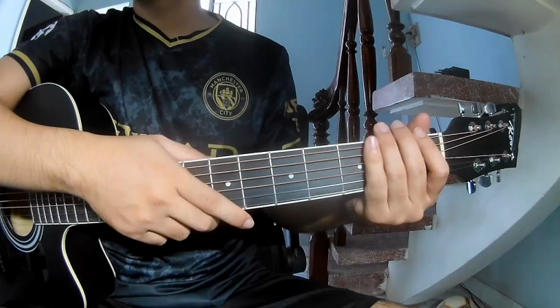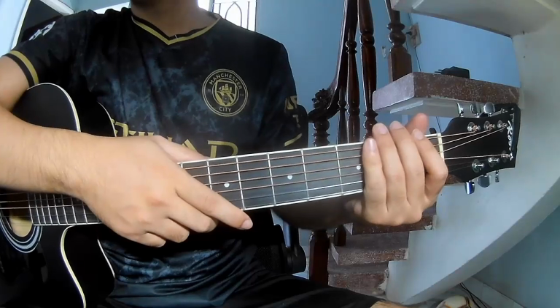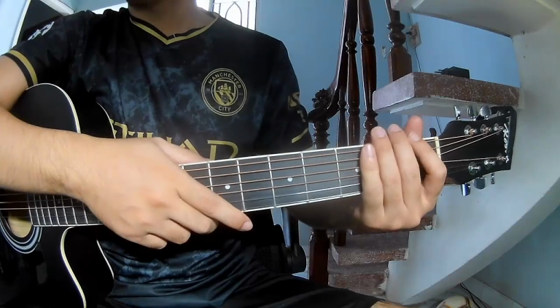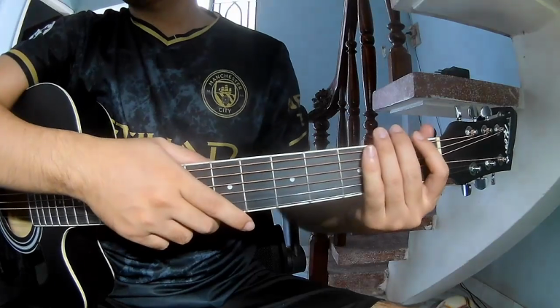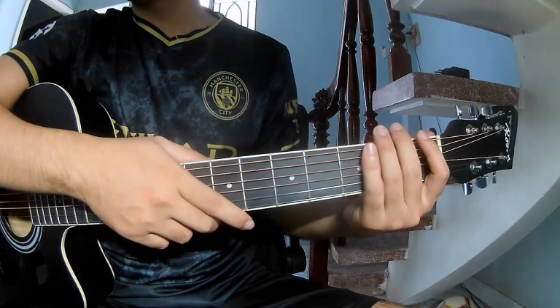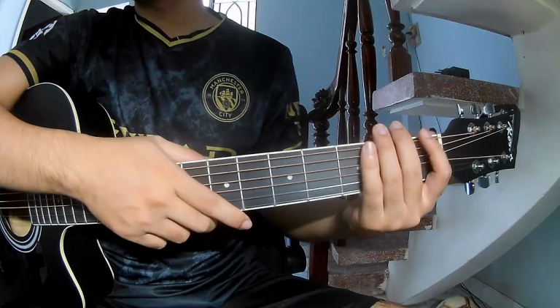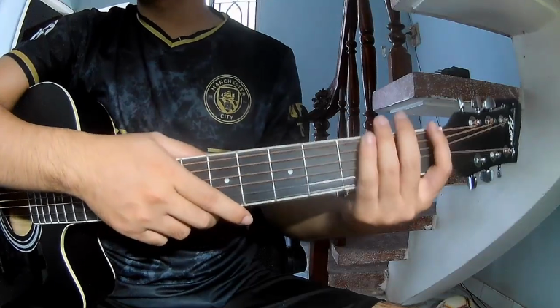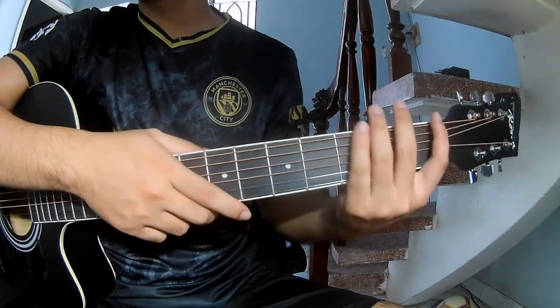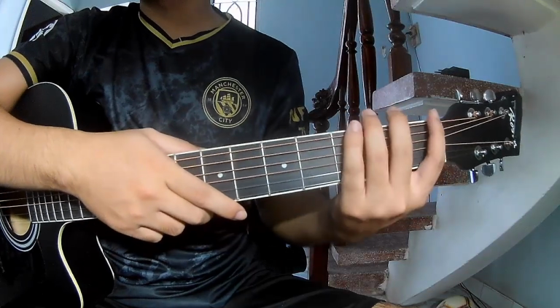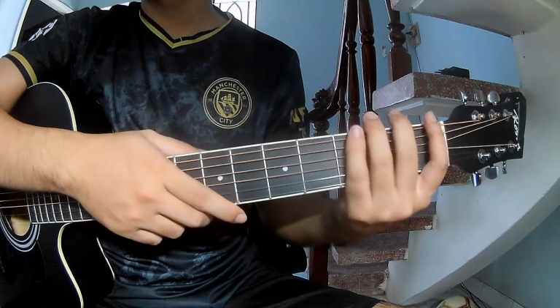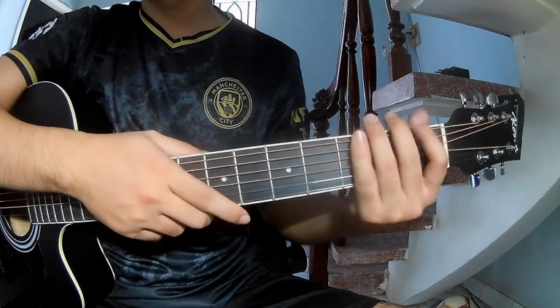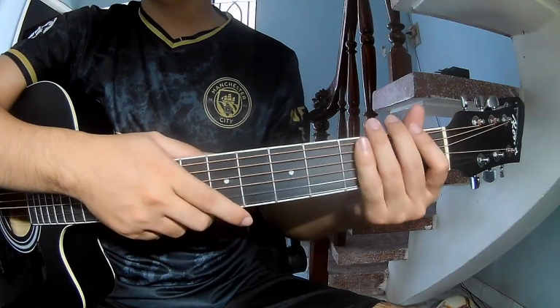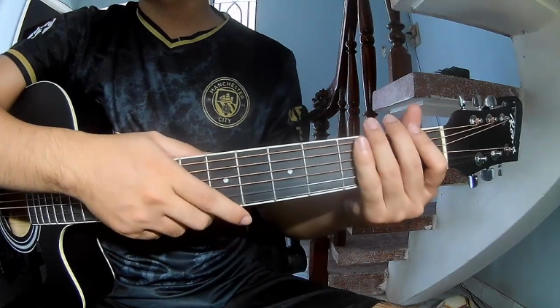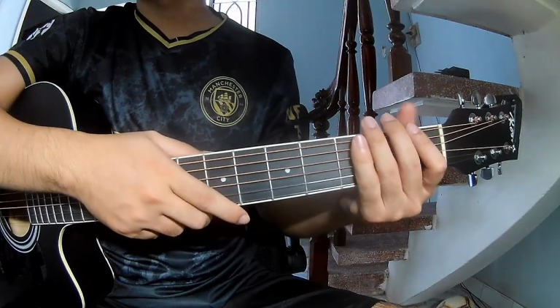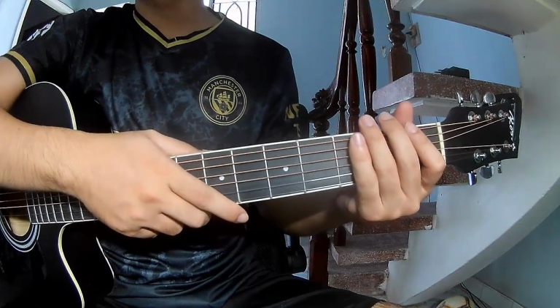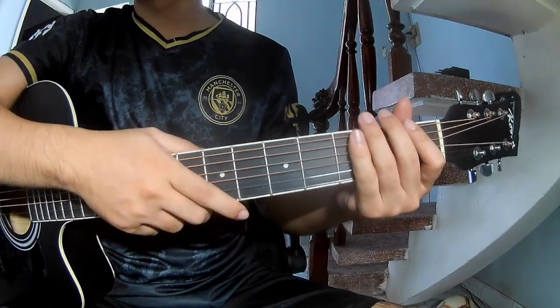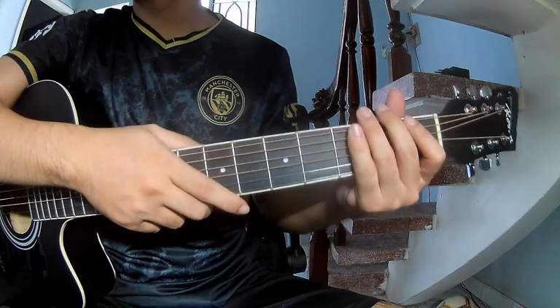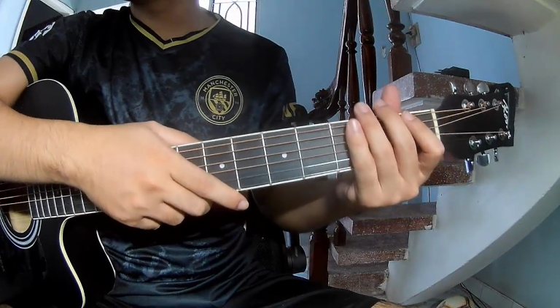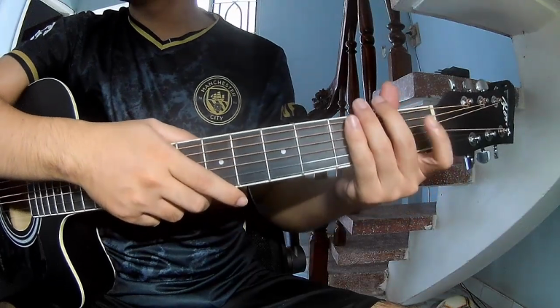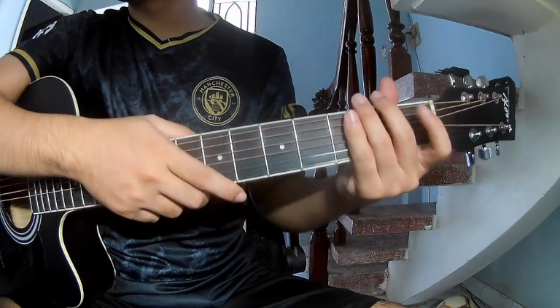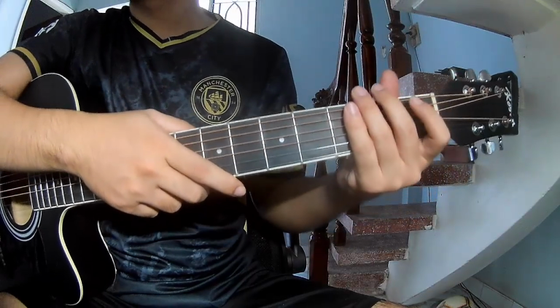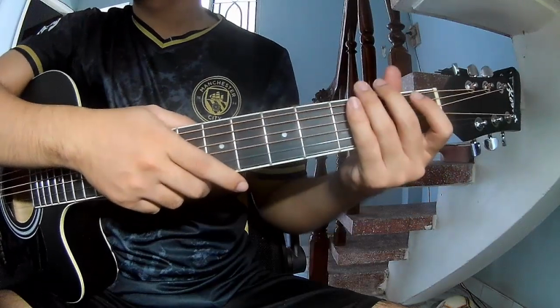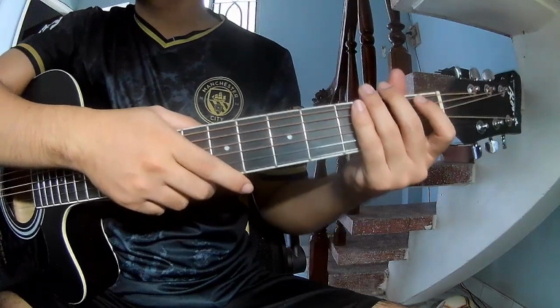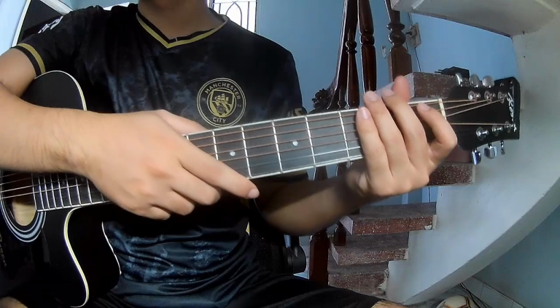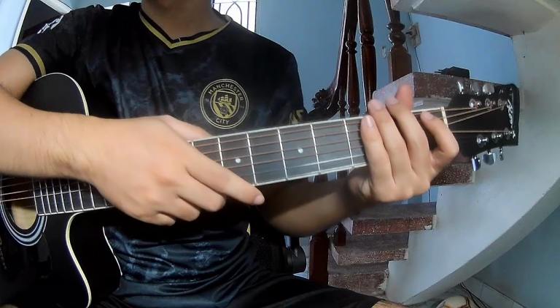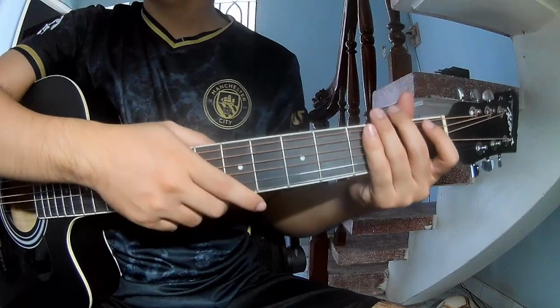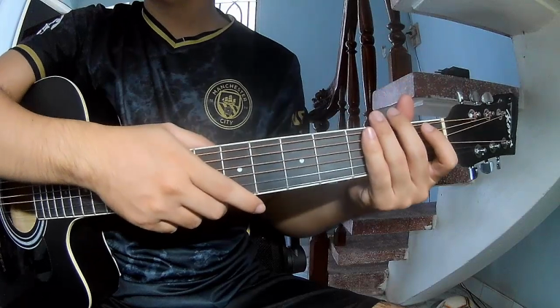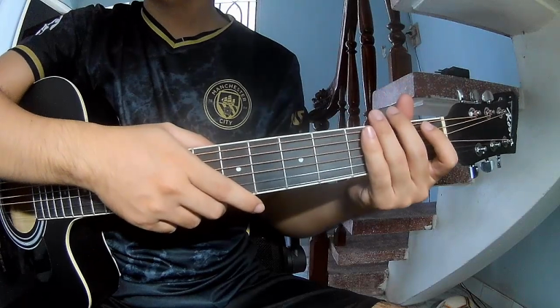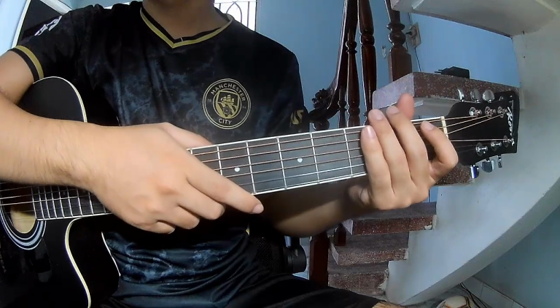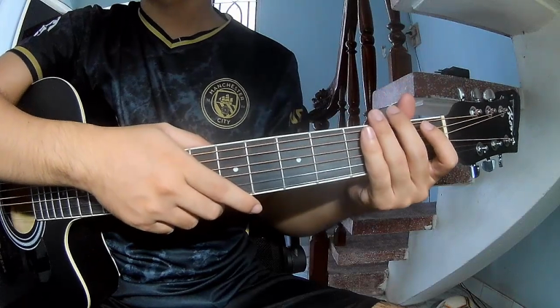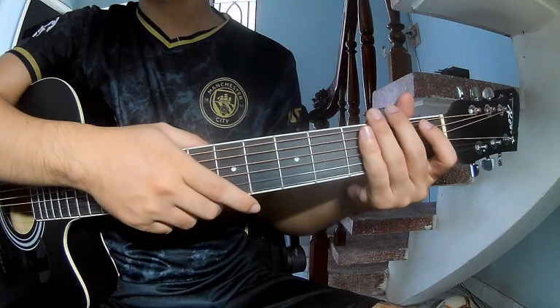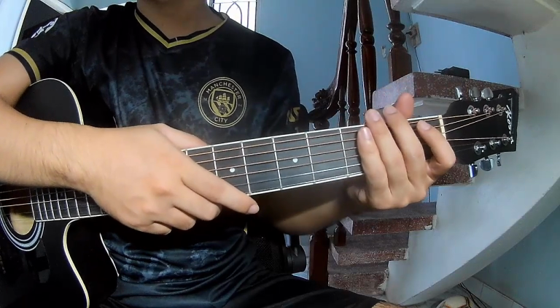Hi everyone, today I will share how to play guitar — 'Creator' by Phil Wickham.